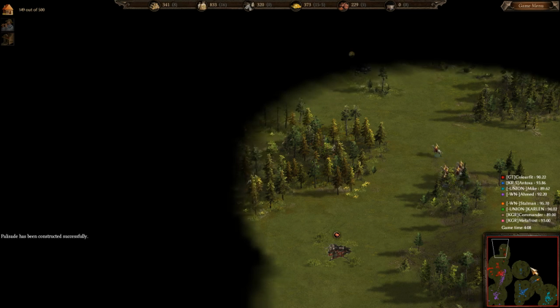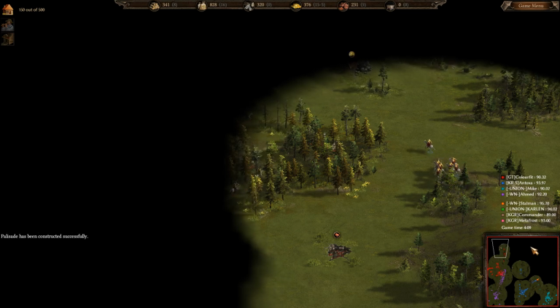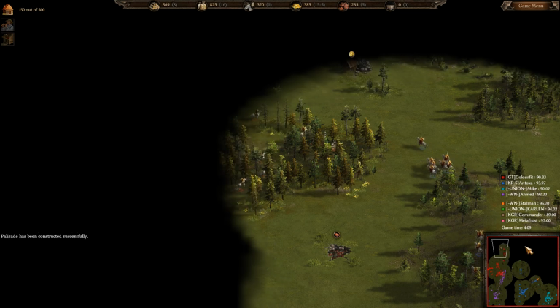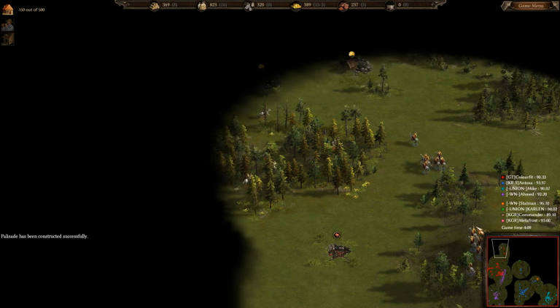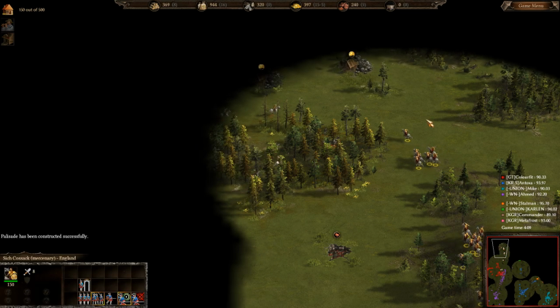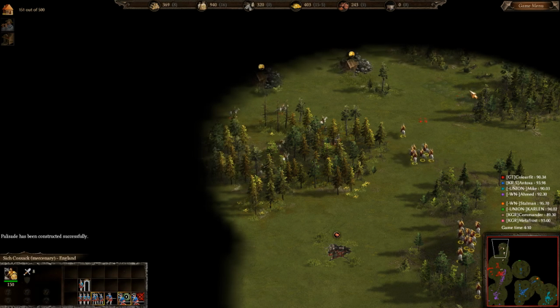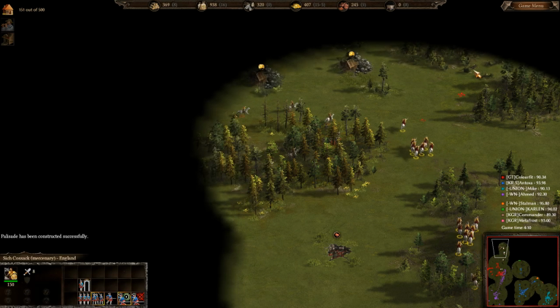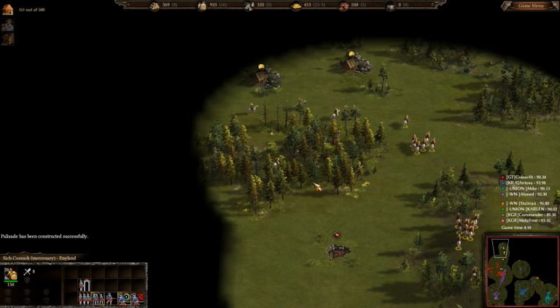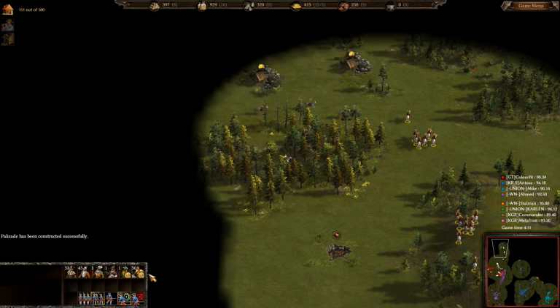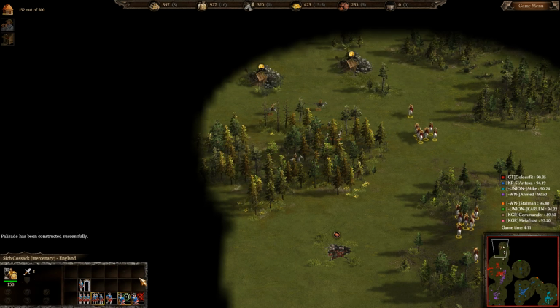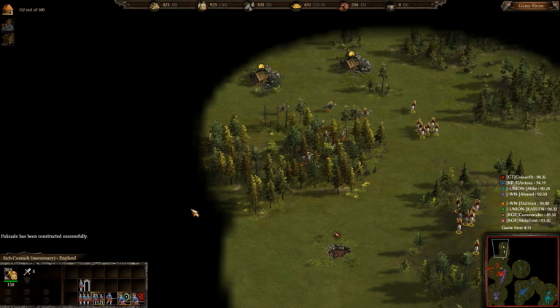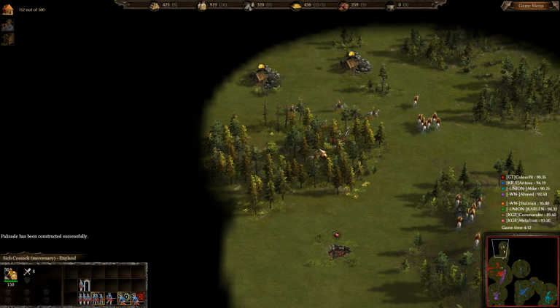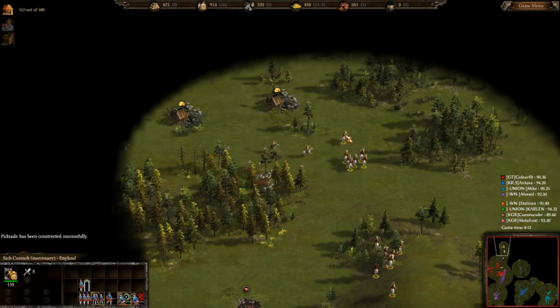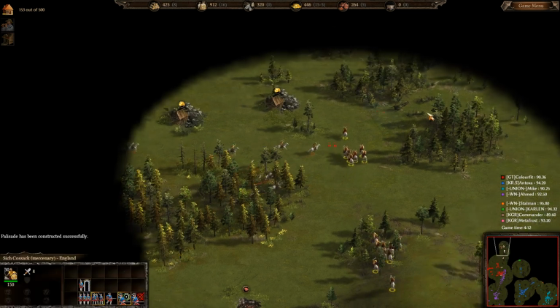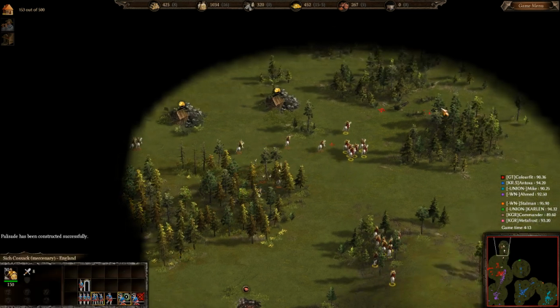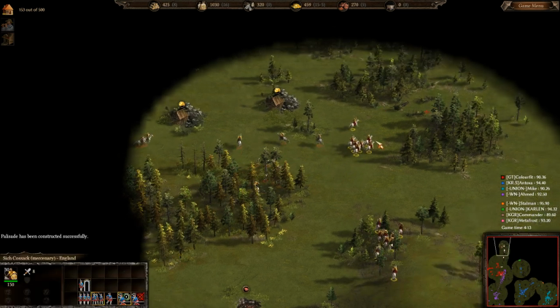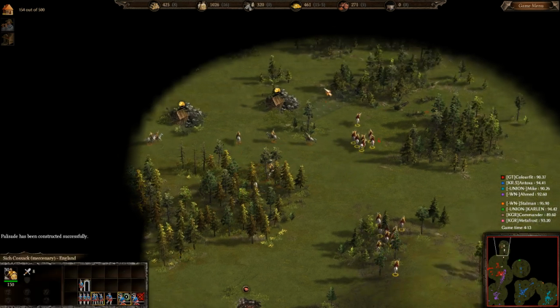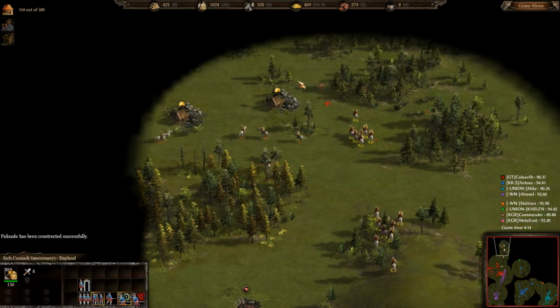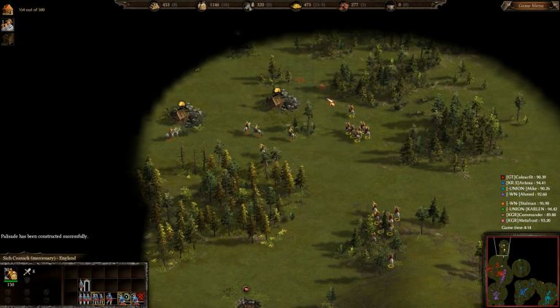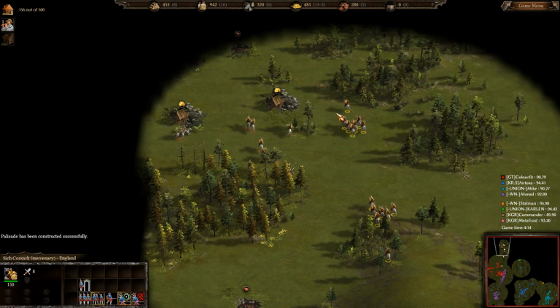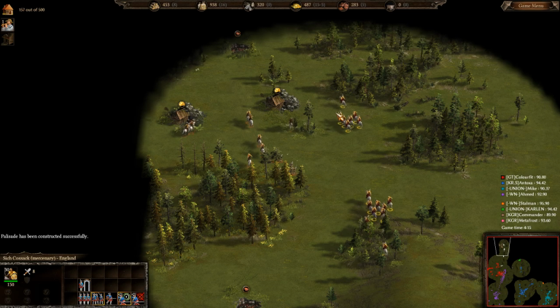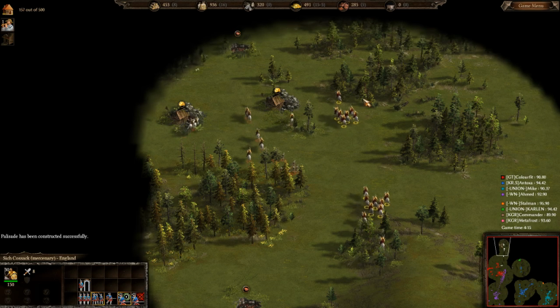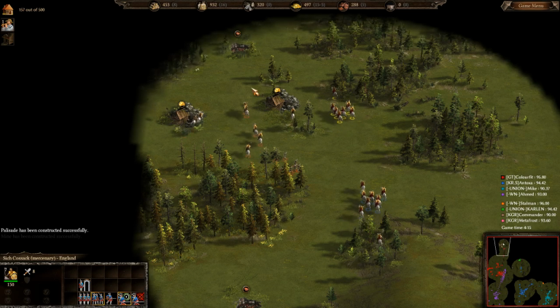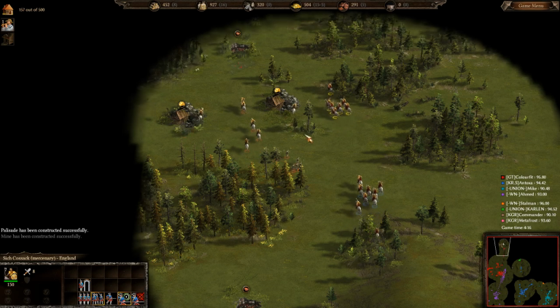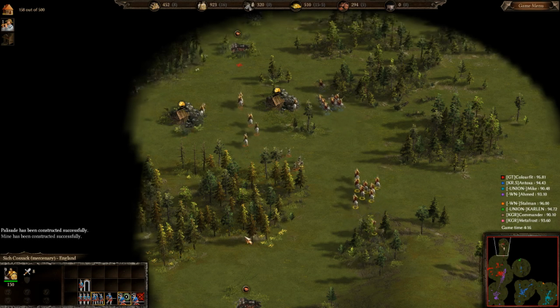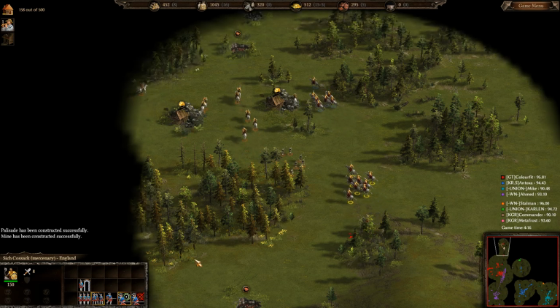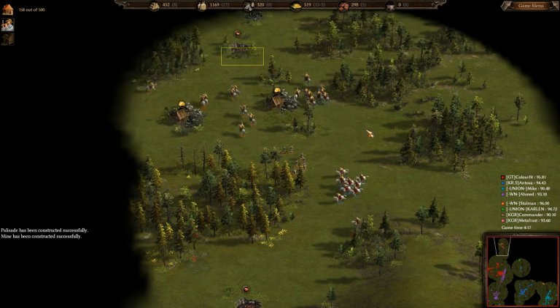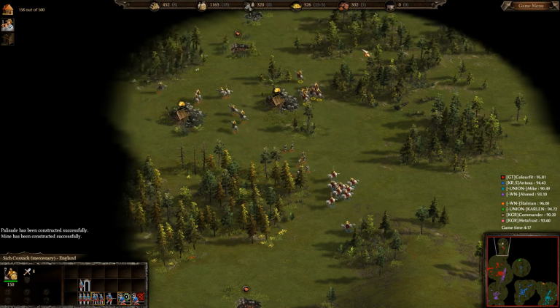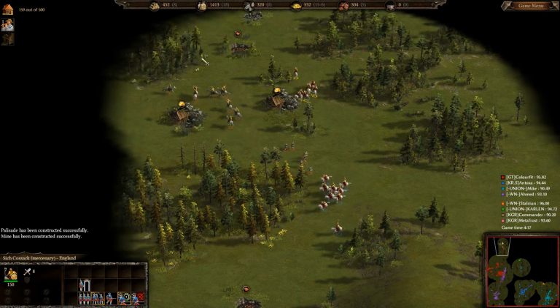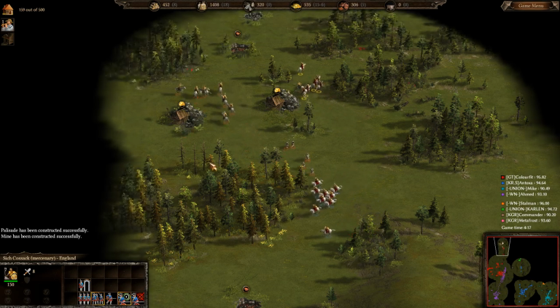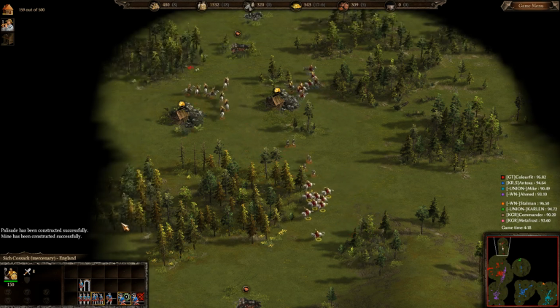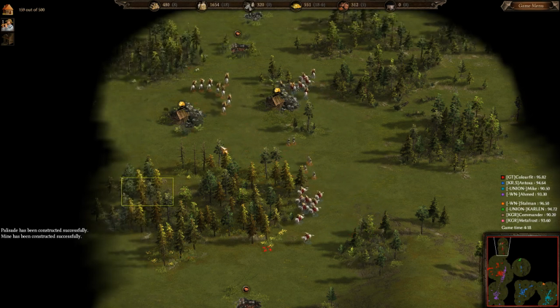Once the academy's built, Color Fit can go ahead and build his officer and his drummer to start creating formations.